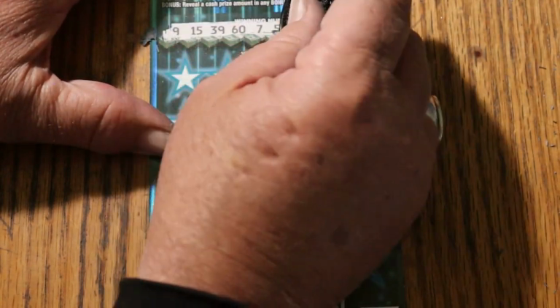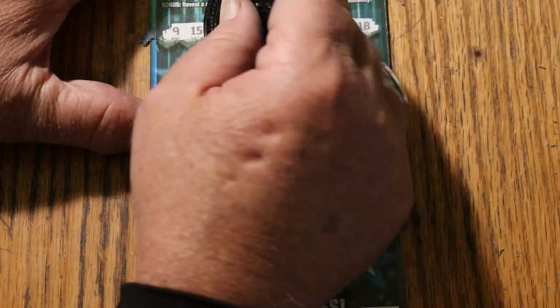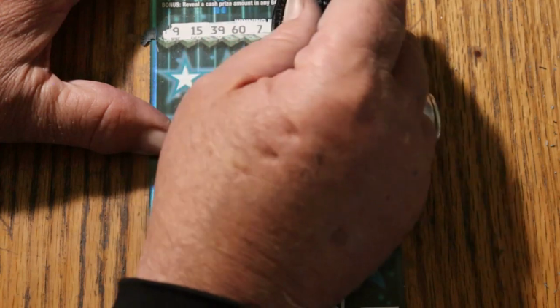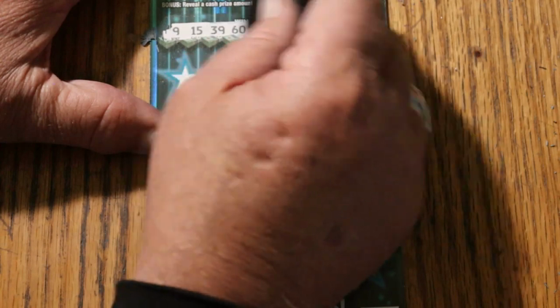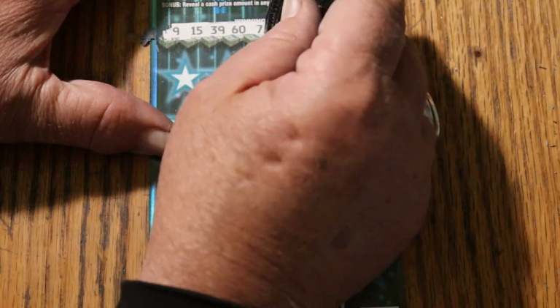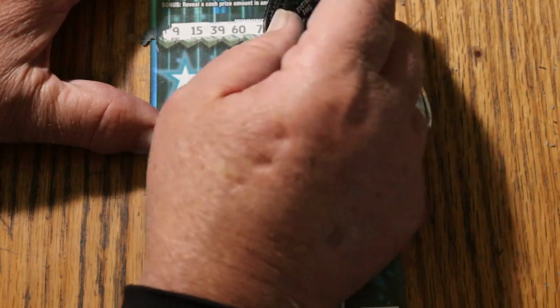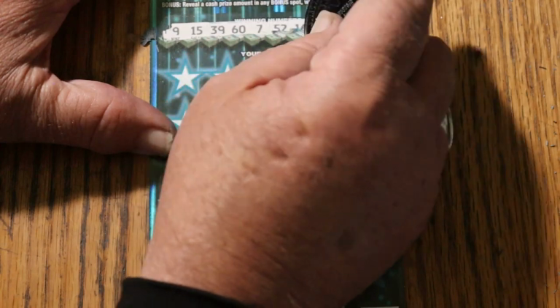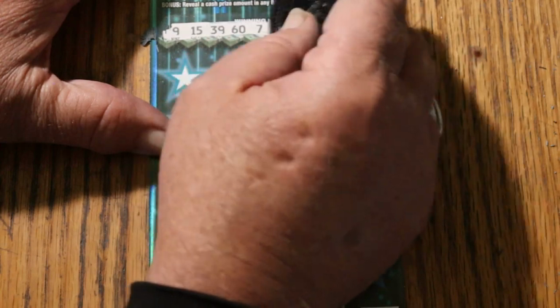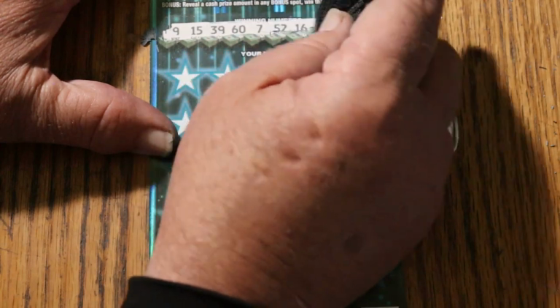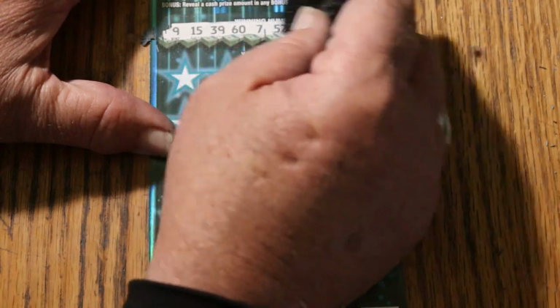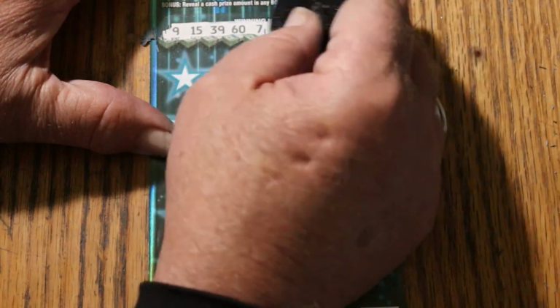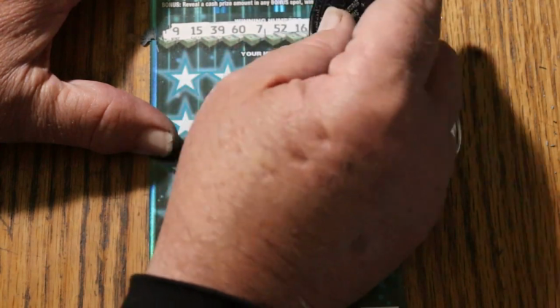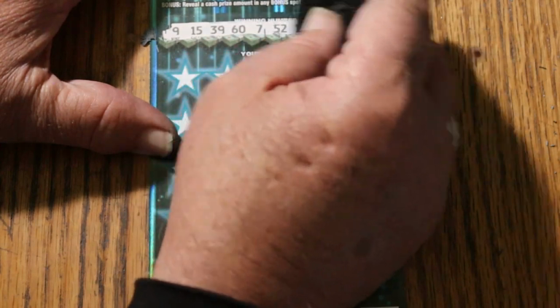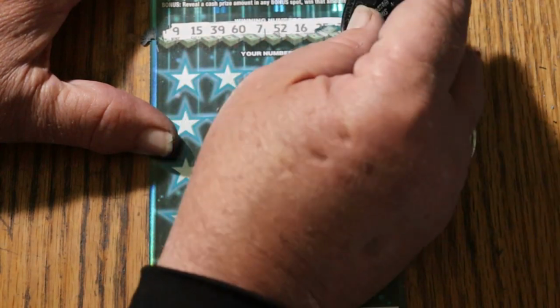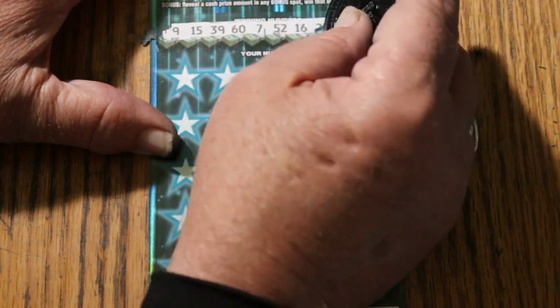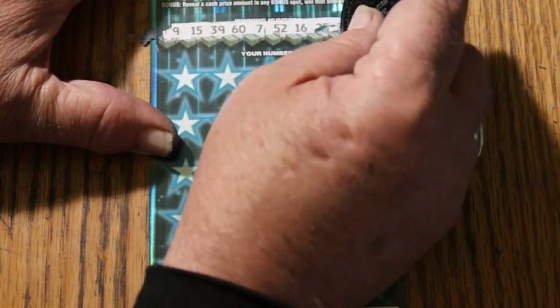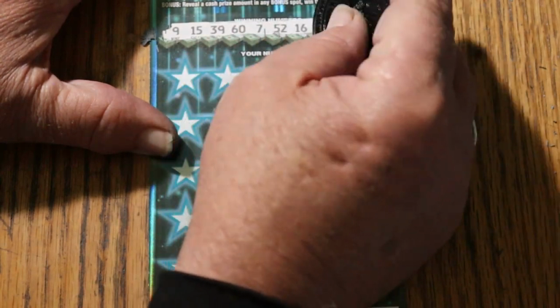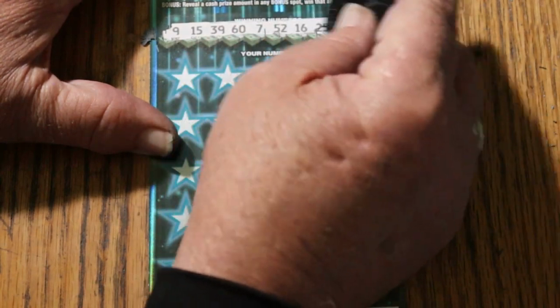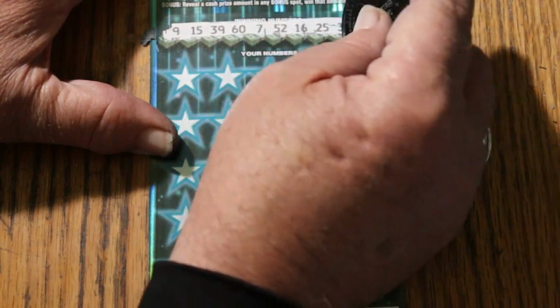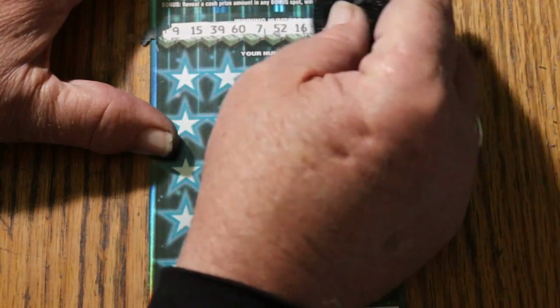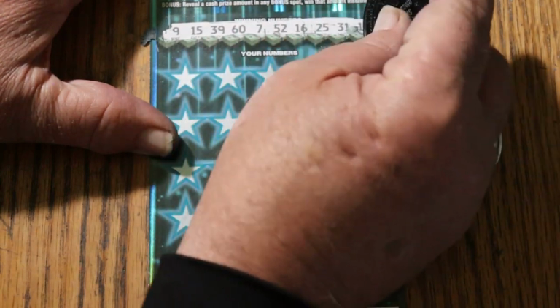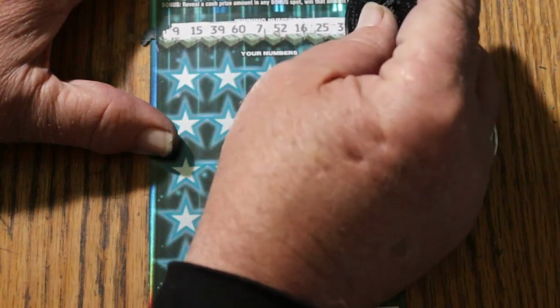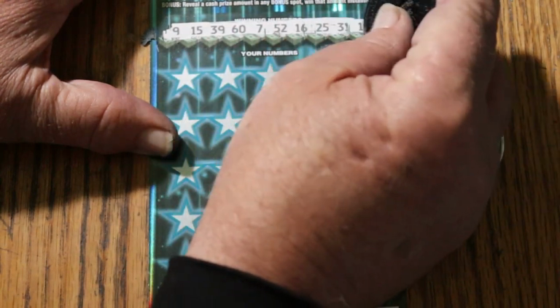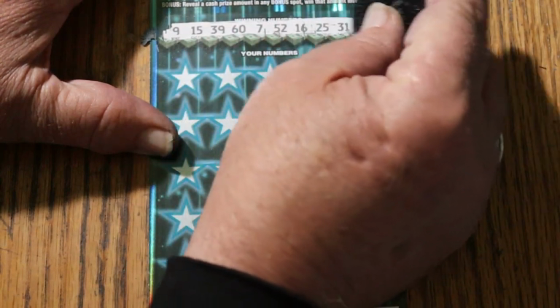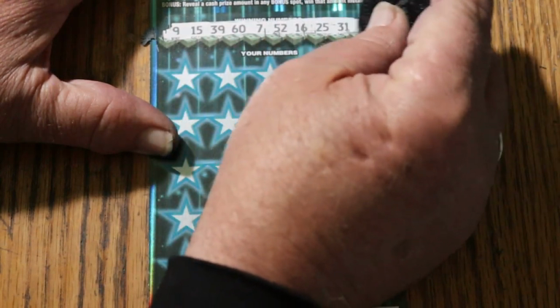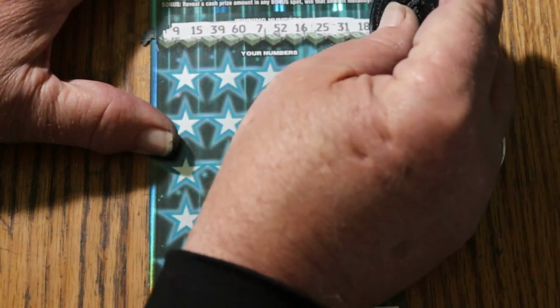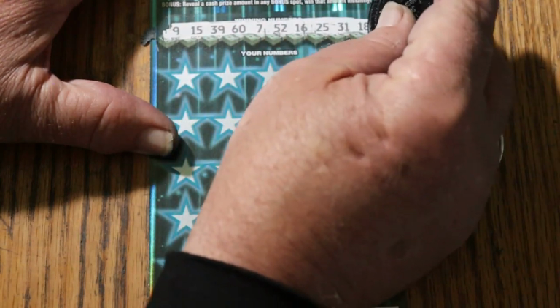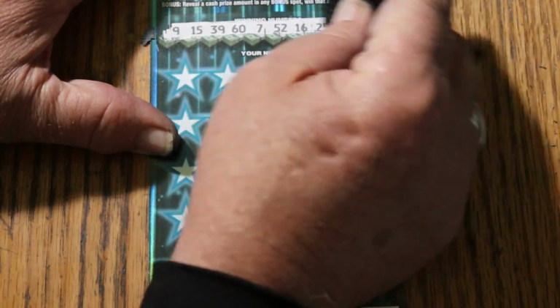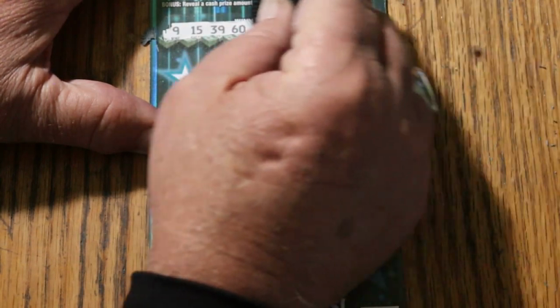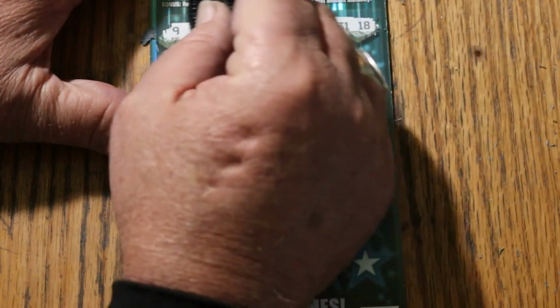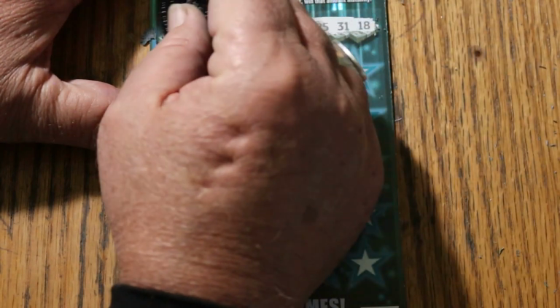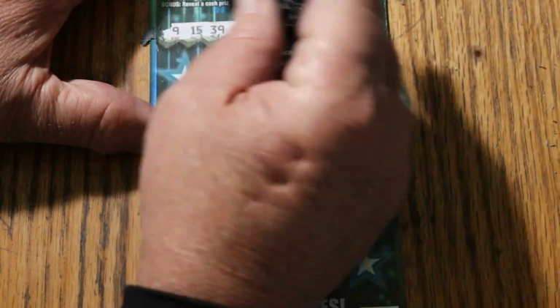The winning numbers are: 9, 15, 39, 67, 52, 16, 25, 31, and 18.